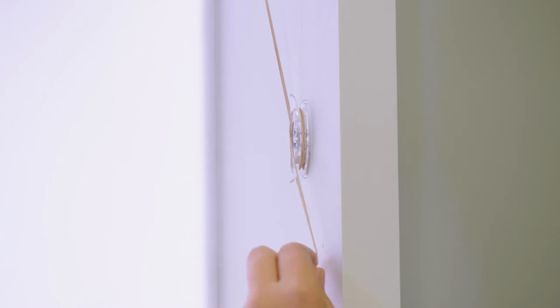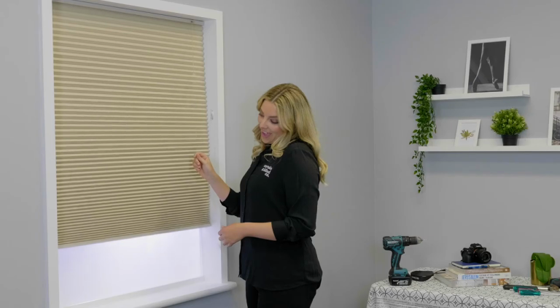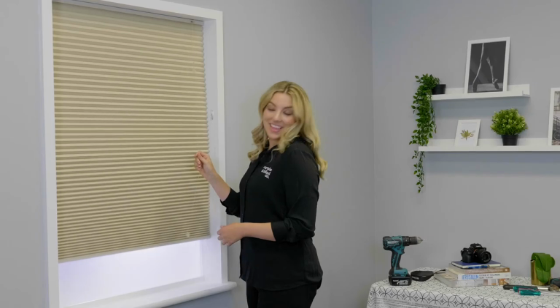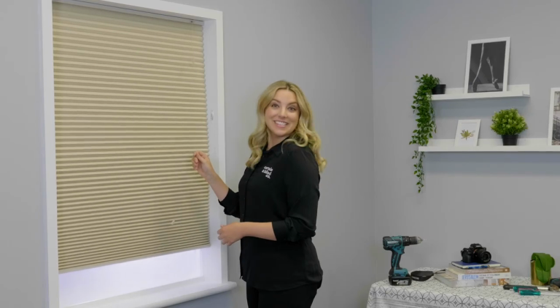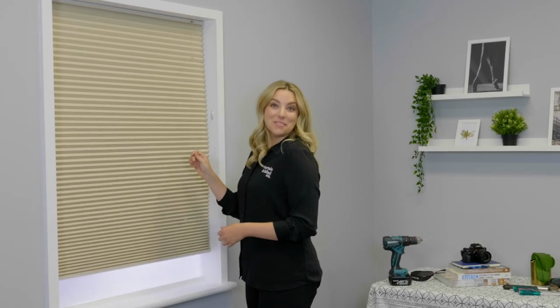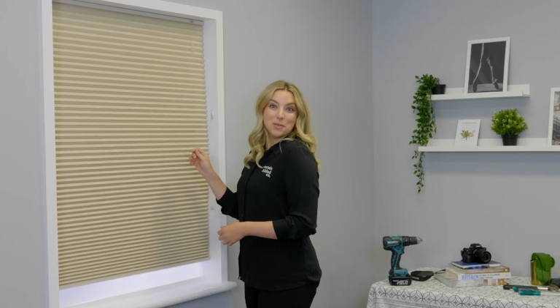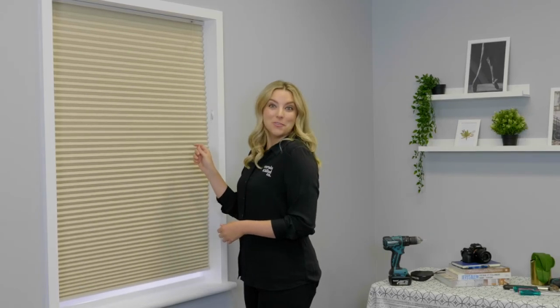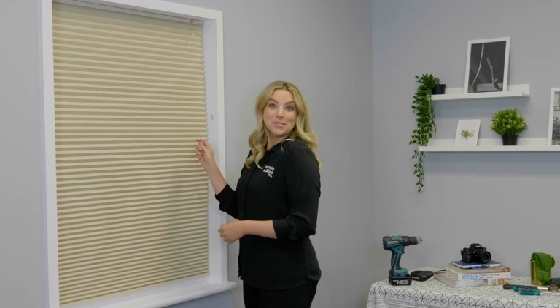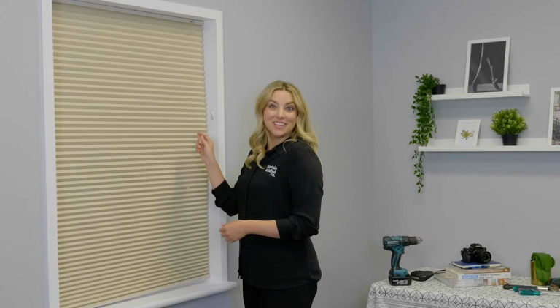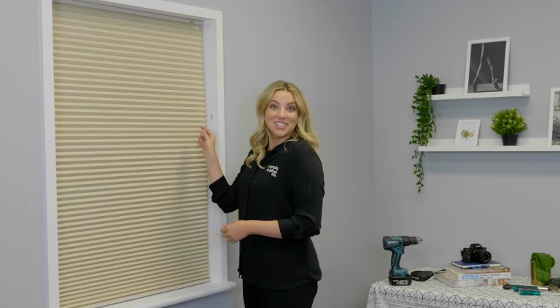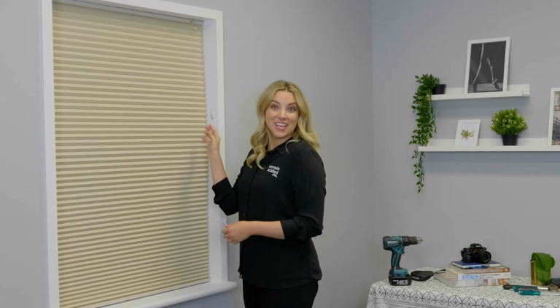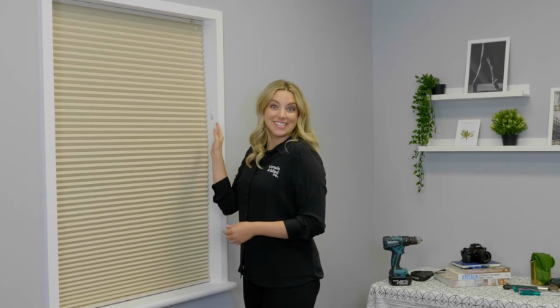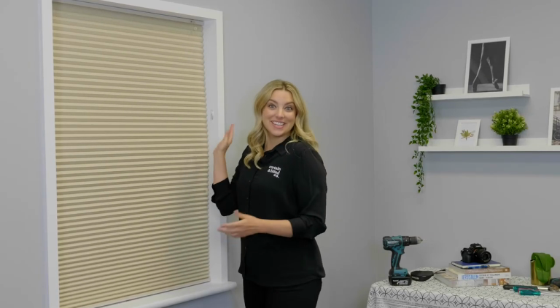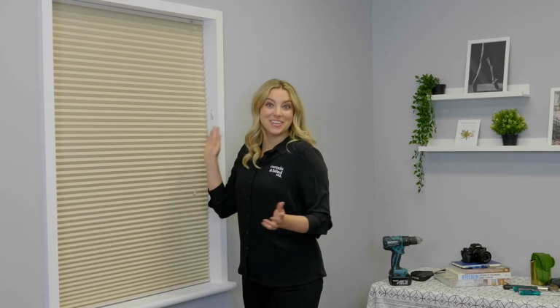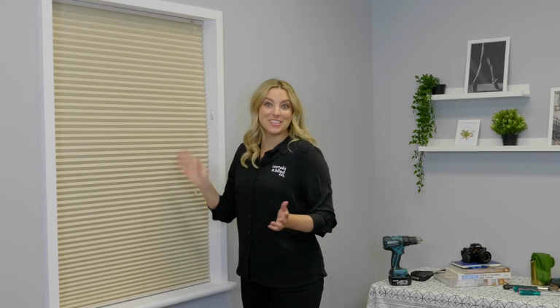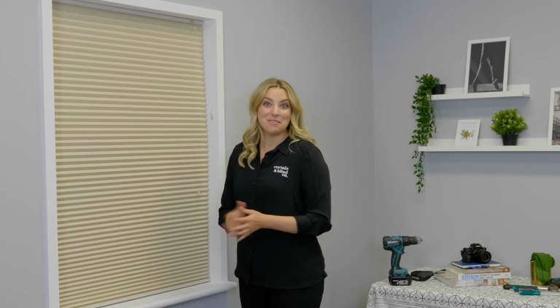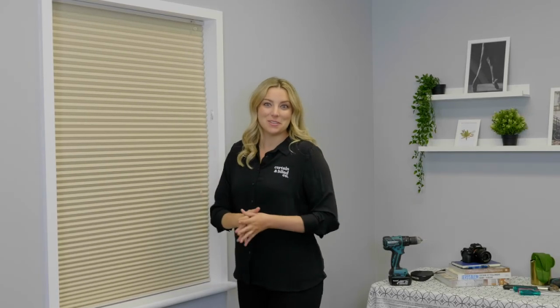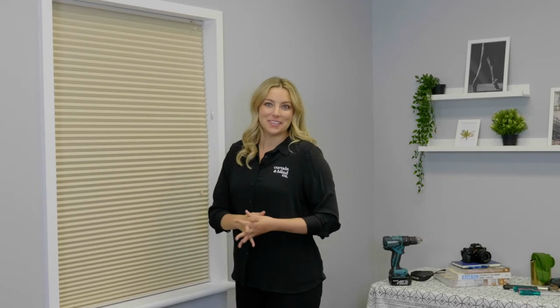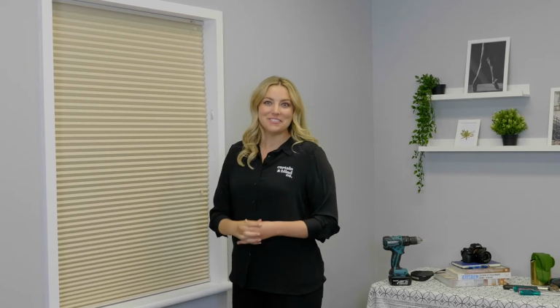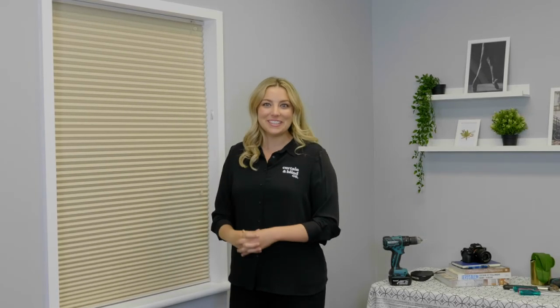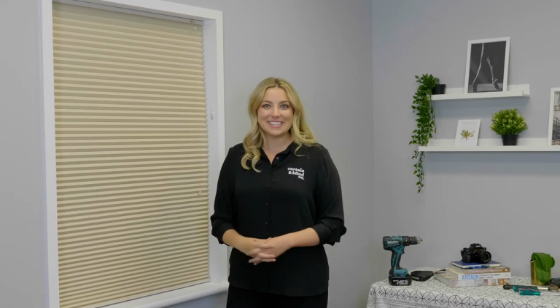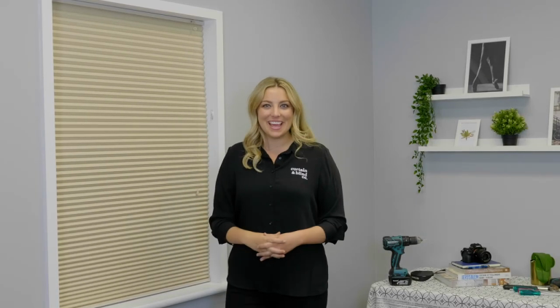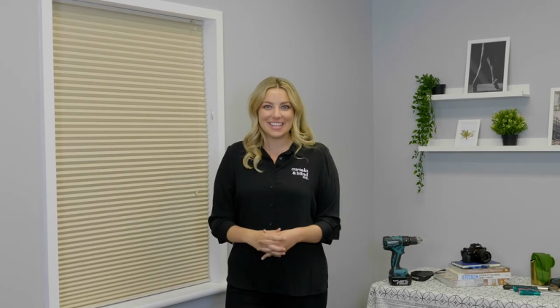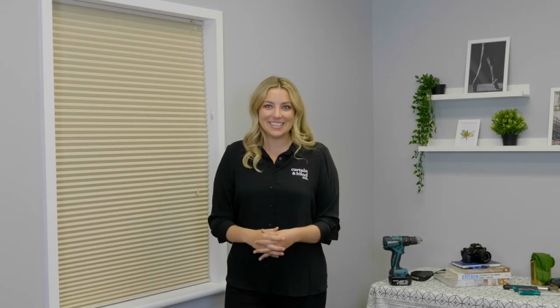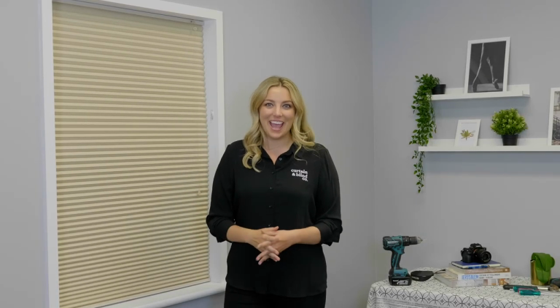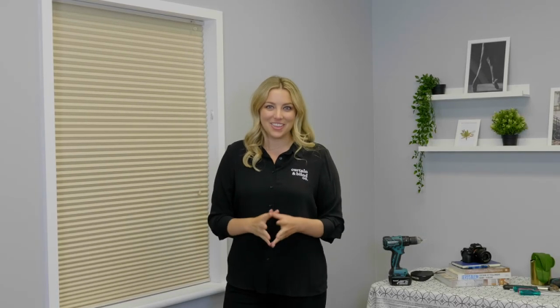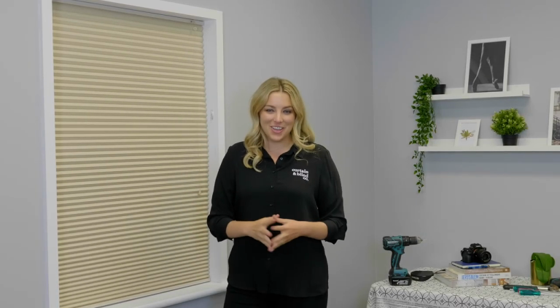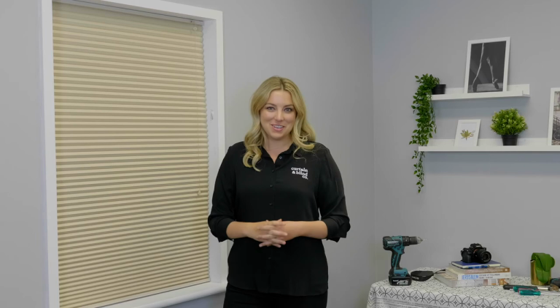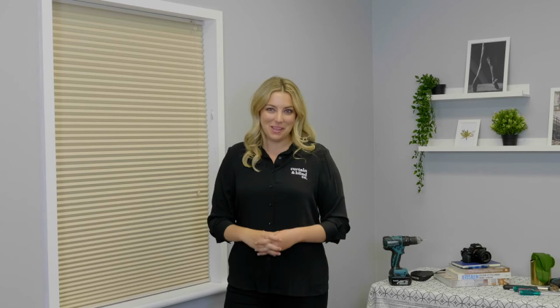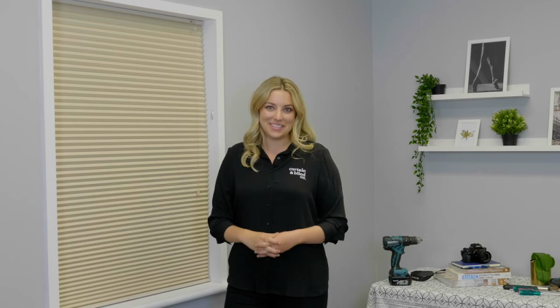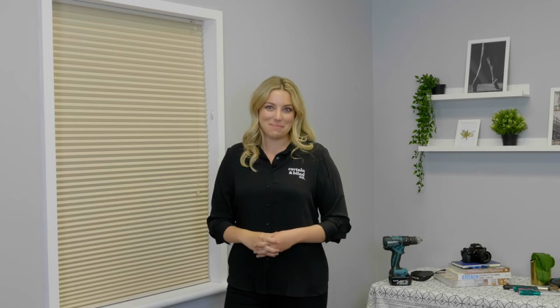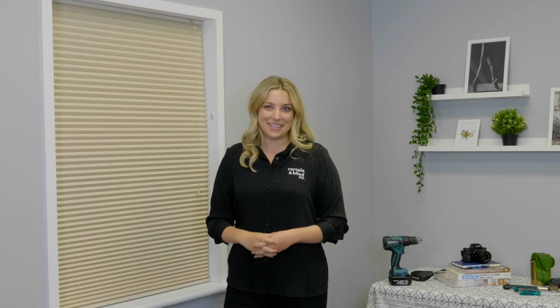And that's it — beautiful cellular shades in no time at all. It really is that easy at the Curtain and Blind Company.